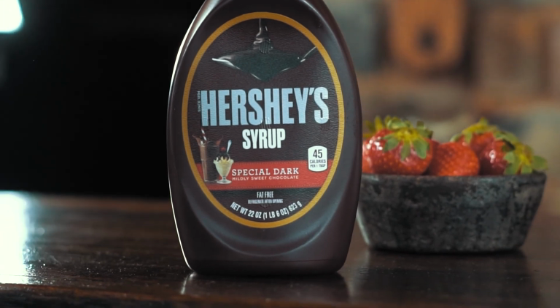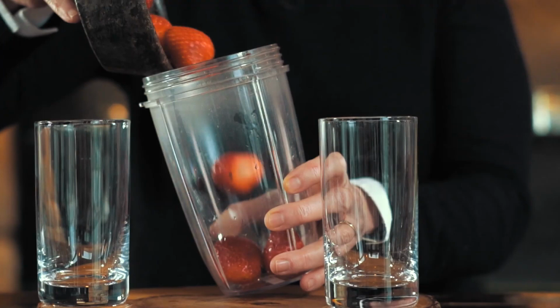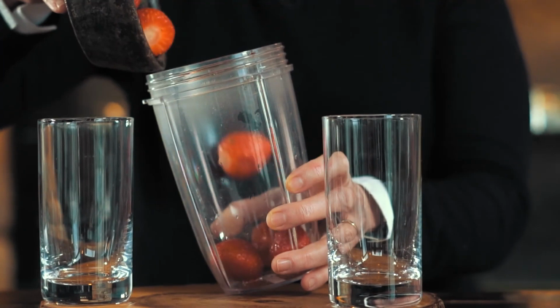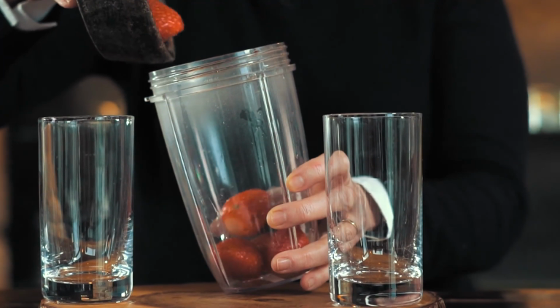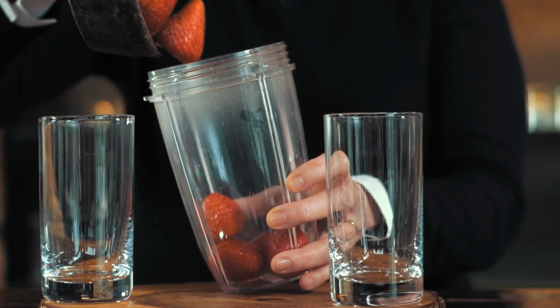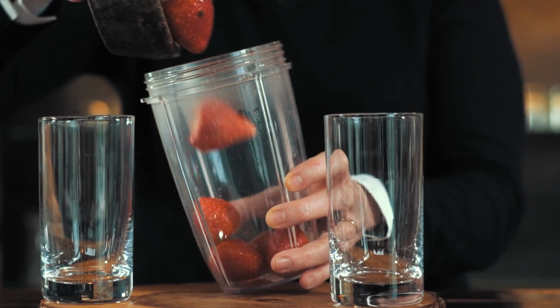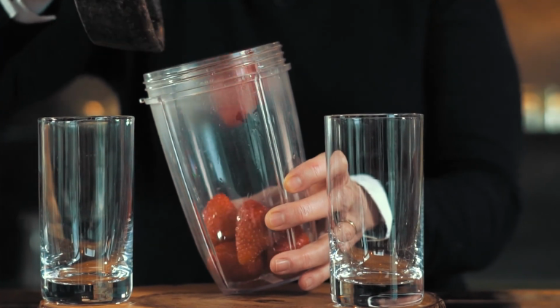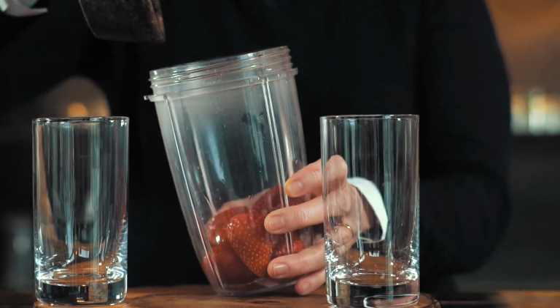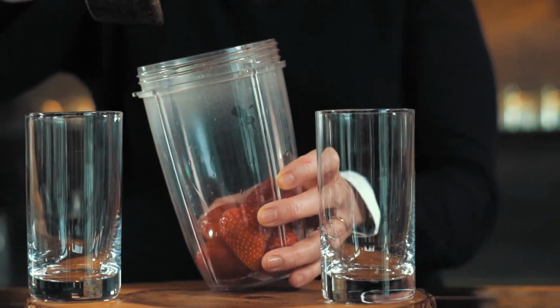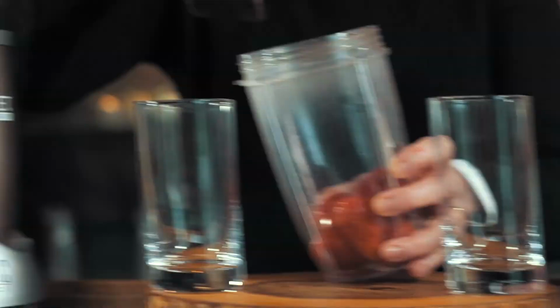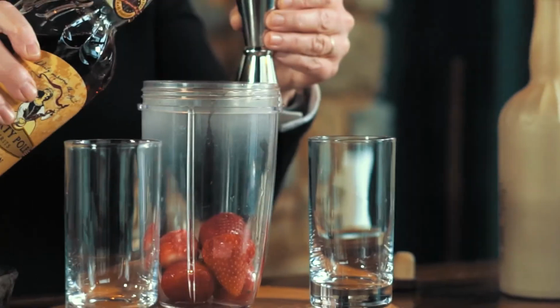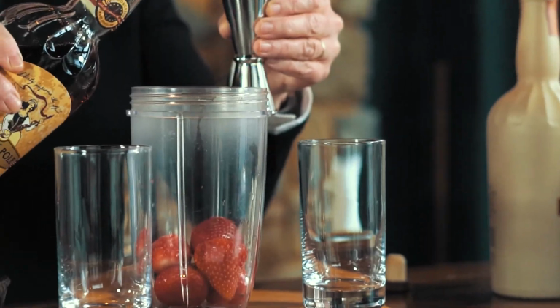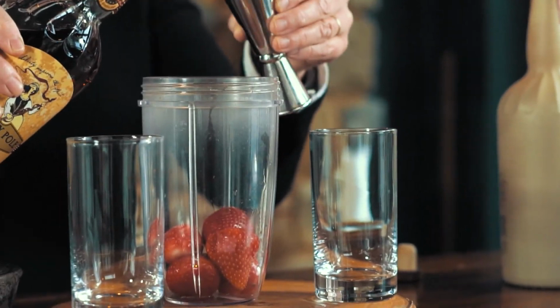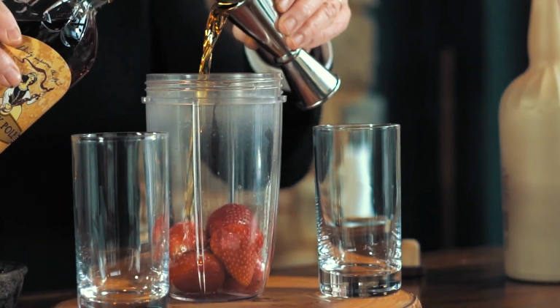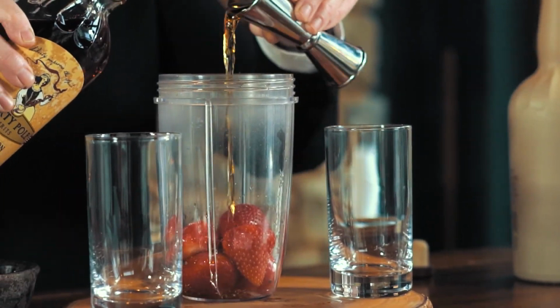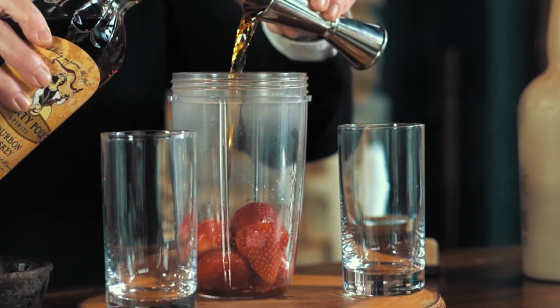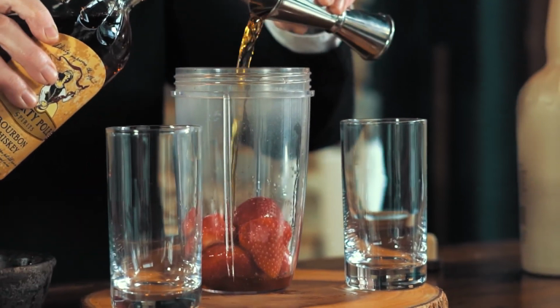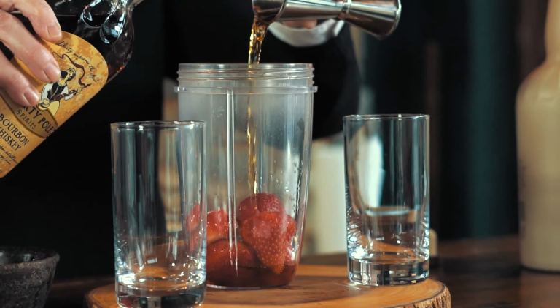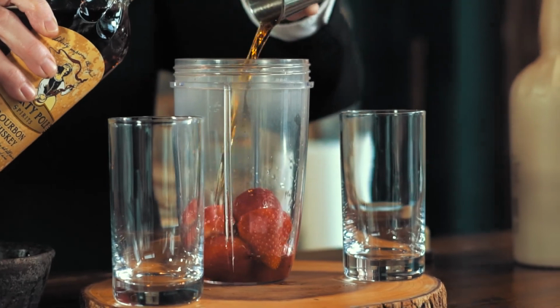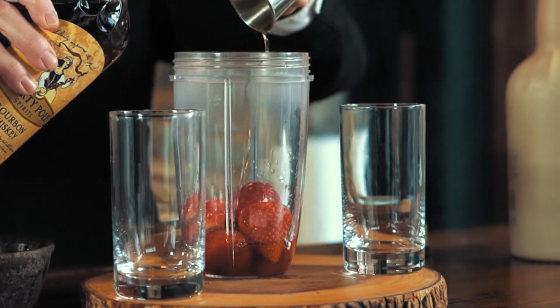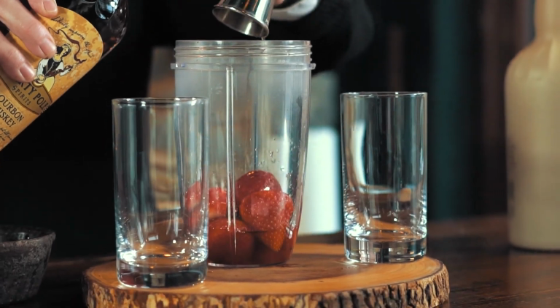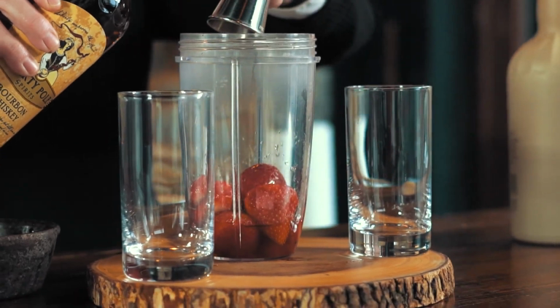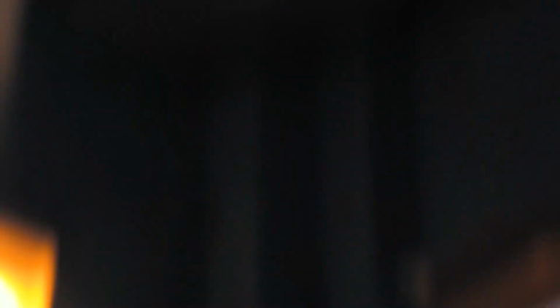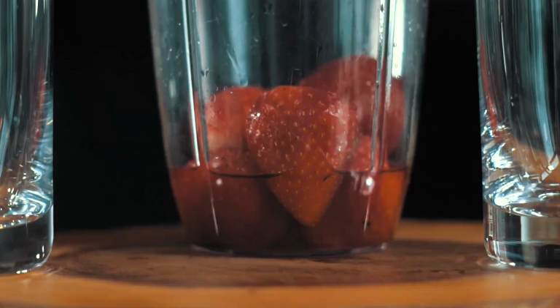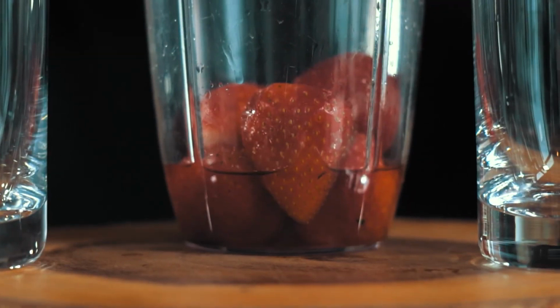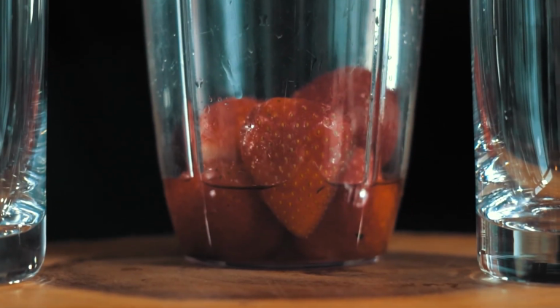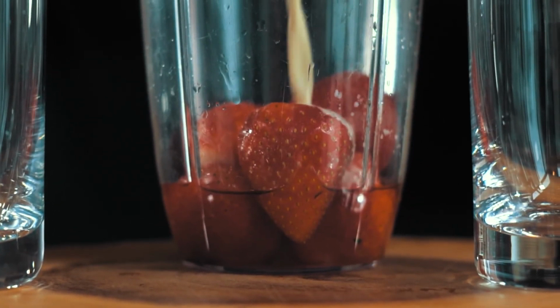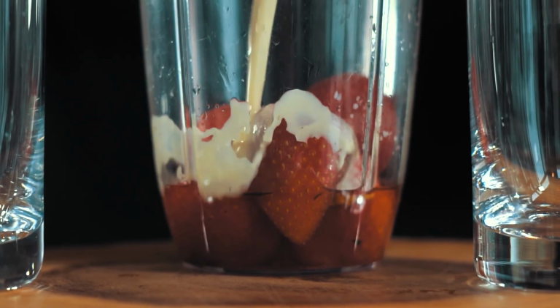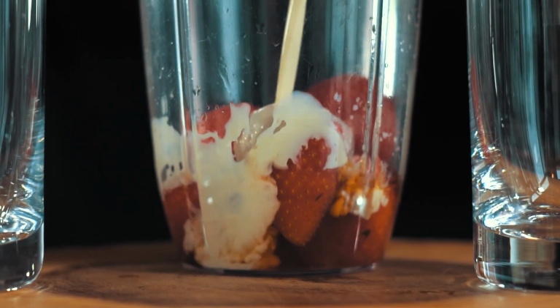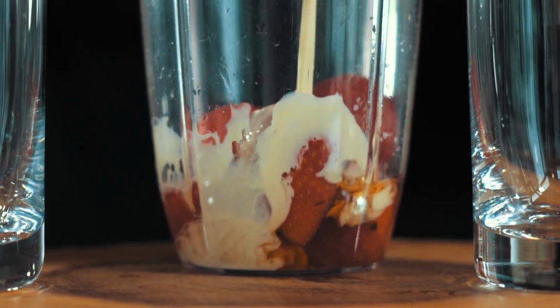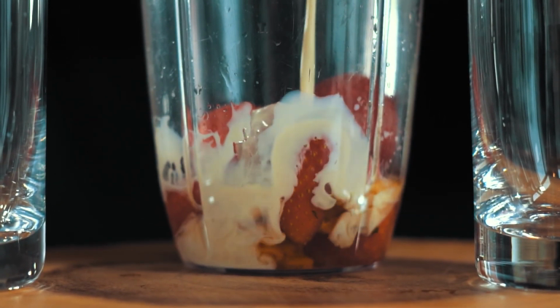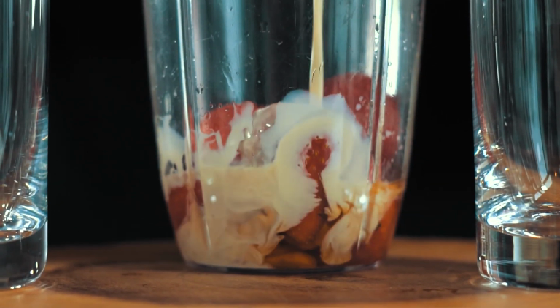This is an easy one. Take all of the ingredients, dump them into your blender, blend them up, and pour them into a glass.